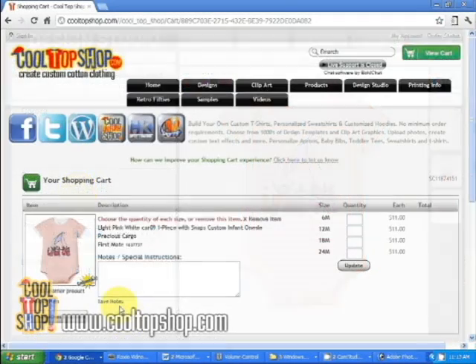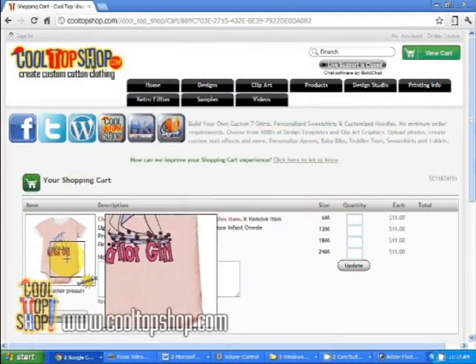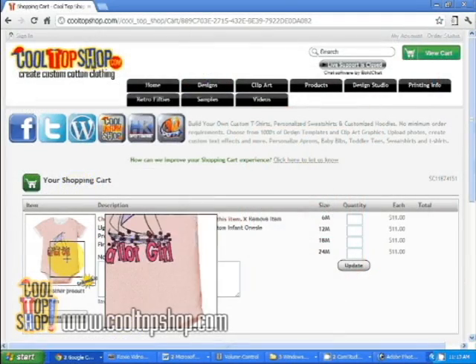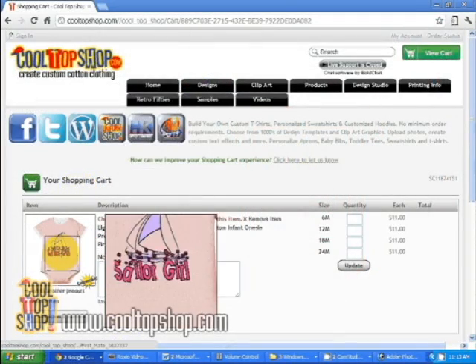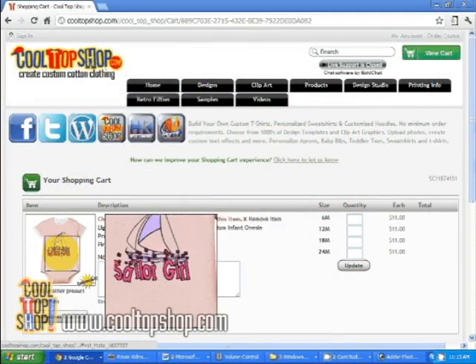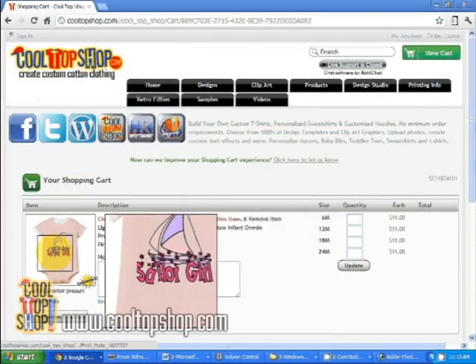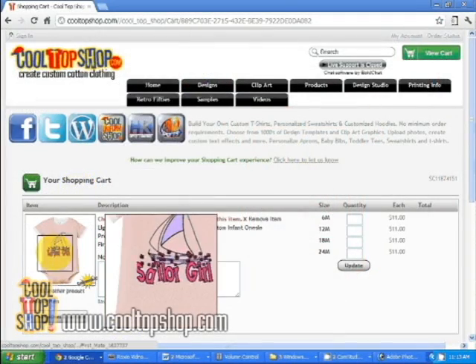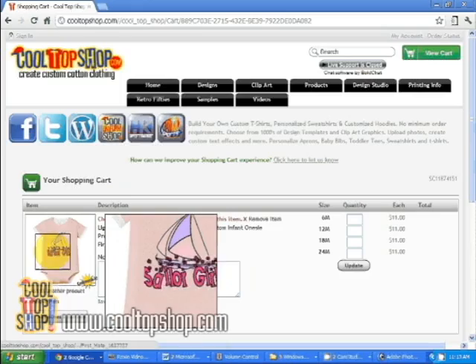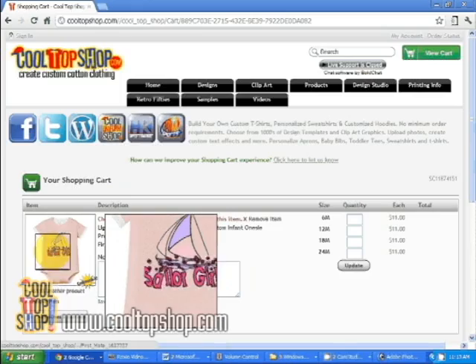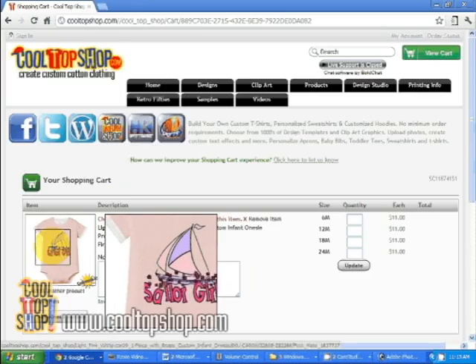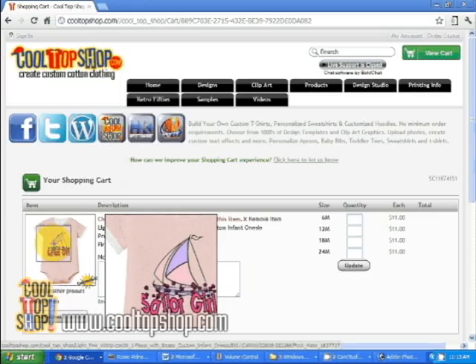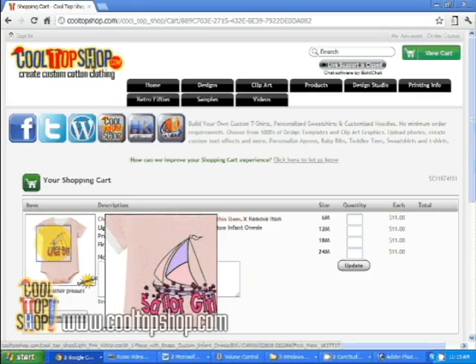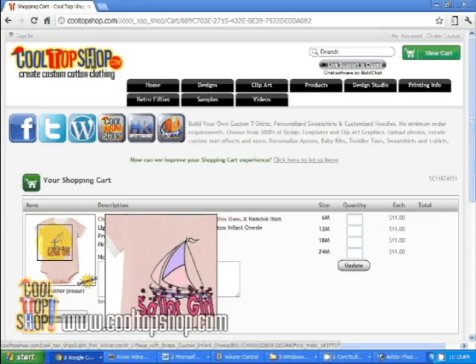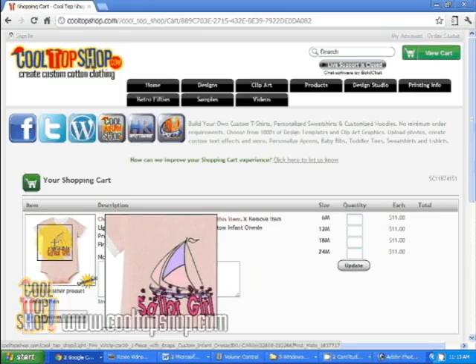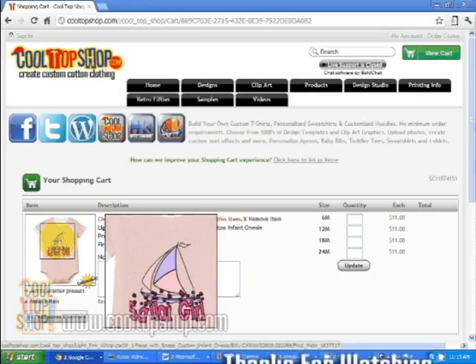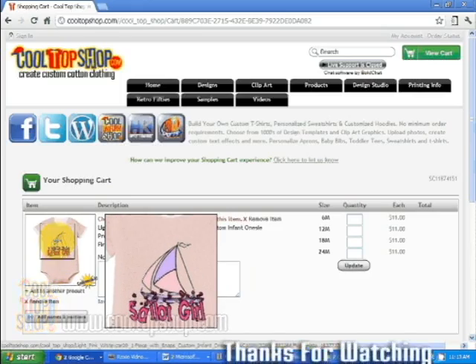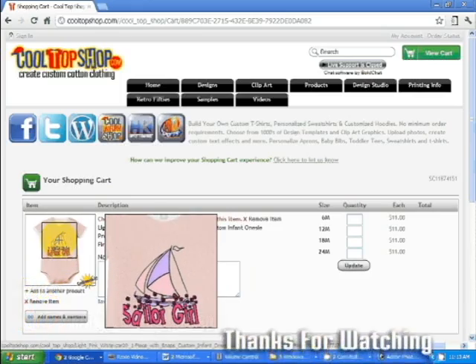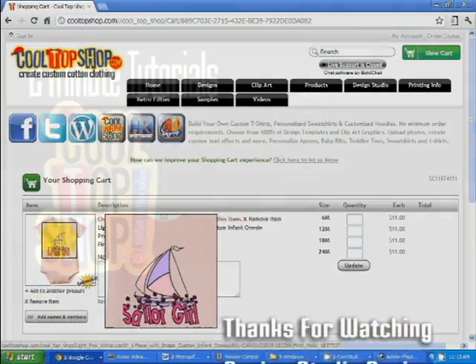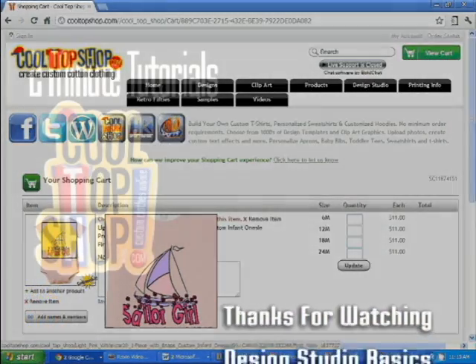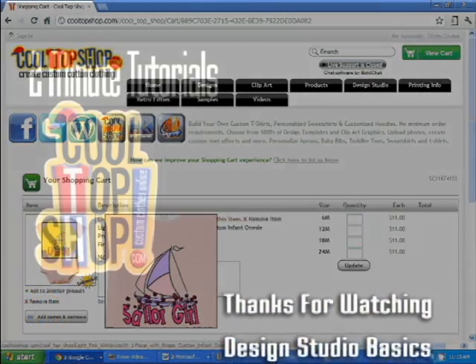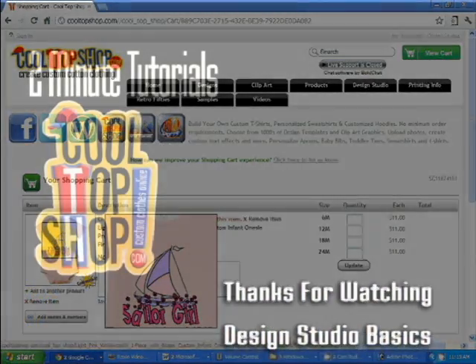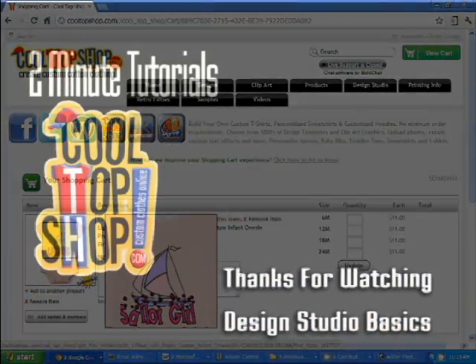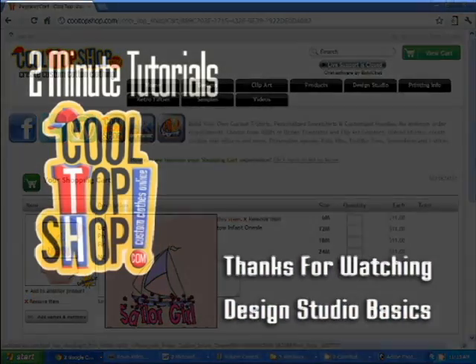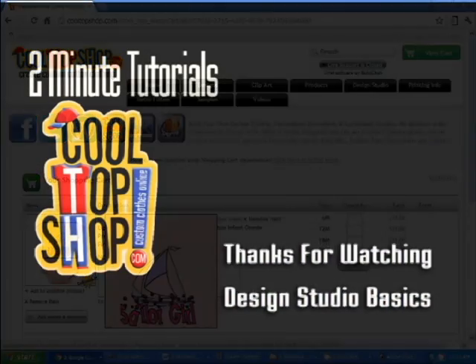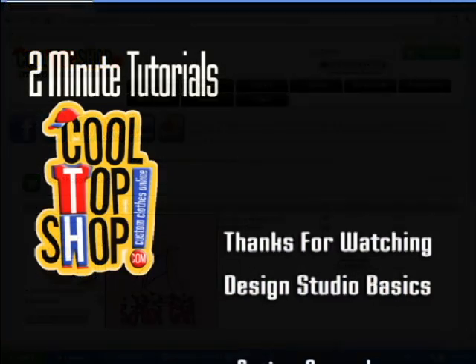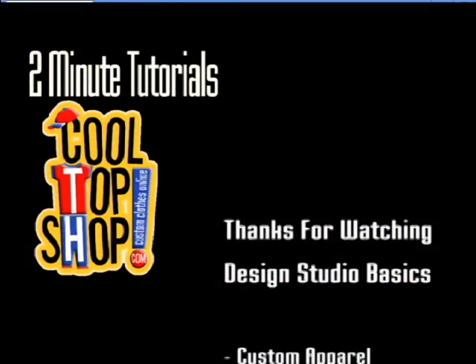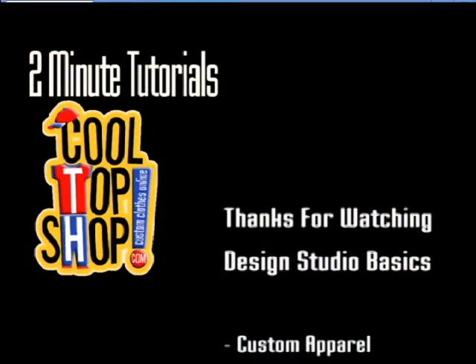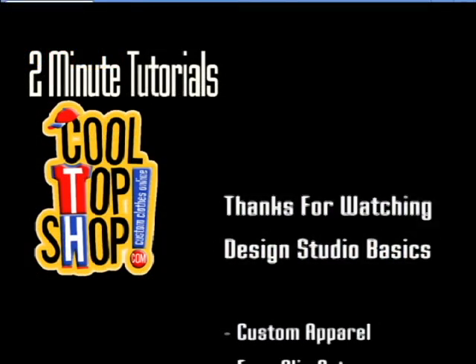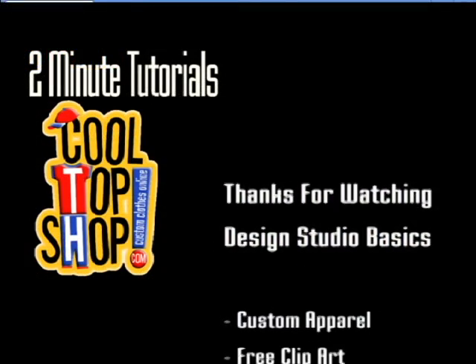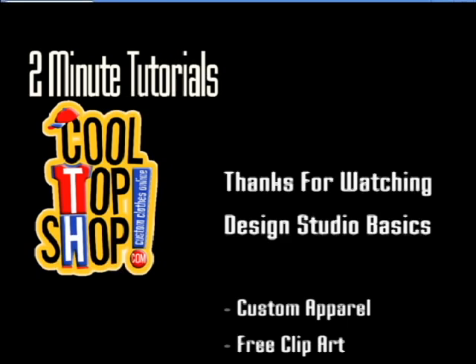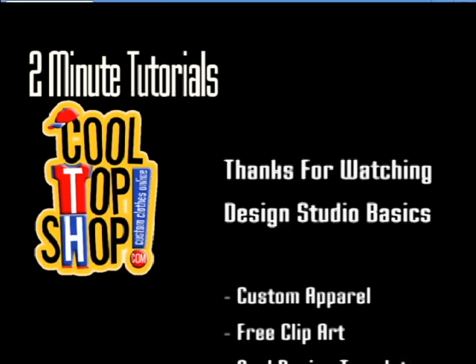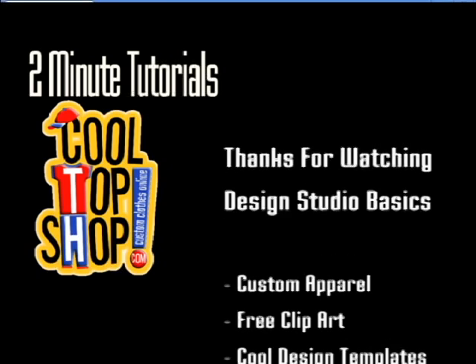Thank you for watching our video and visit CoolTopShop.com for a great selection of custom apparel, free clip art, and cool design templates.